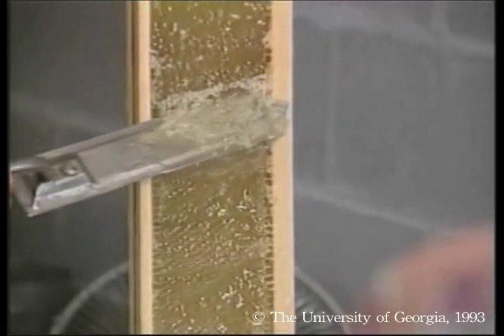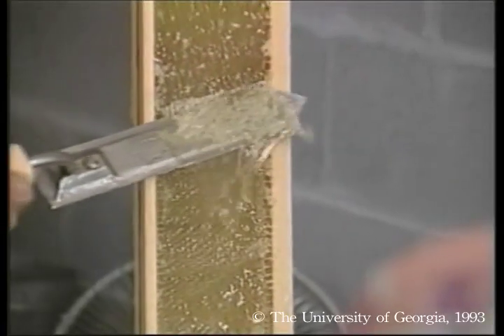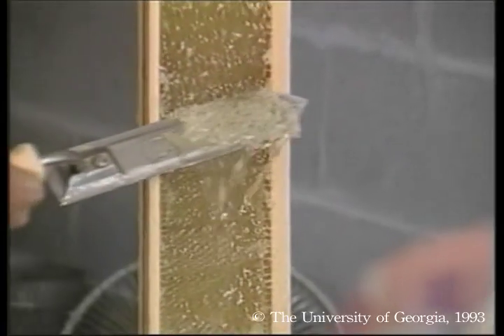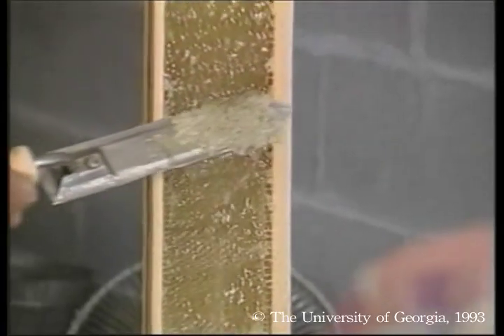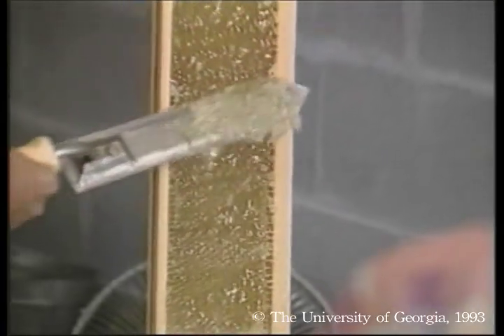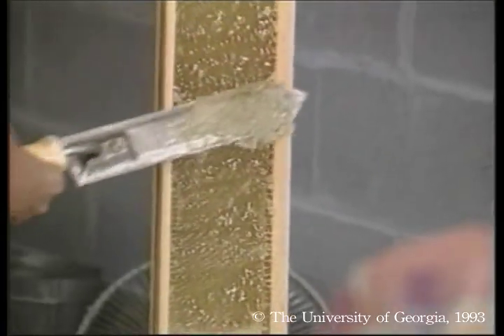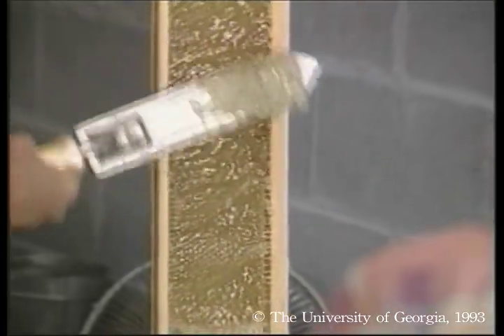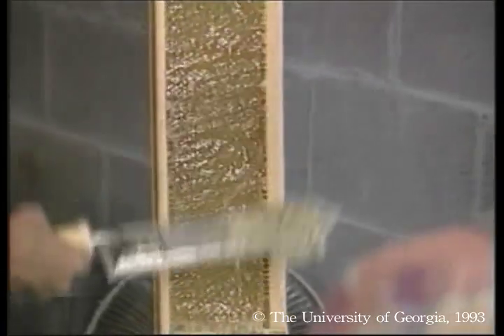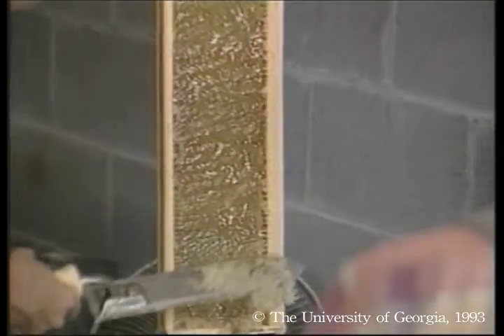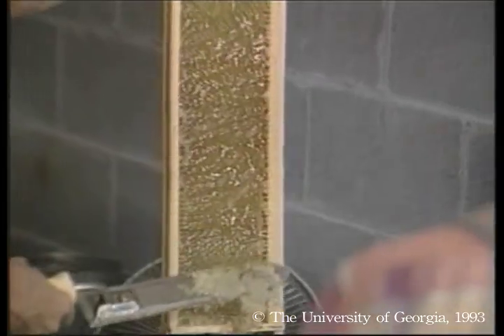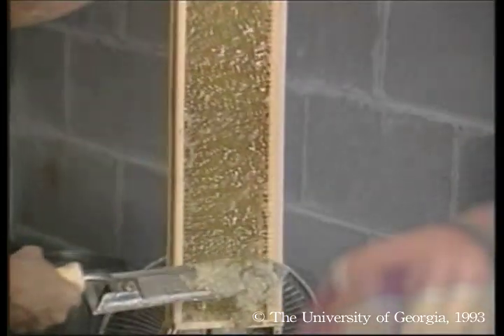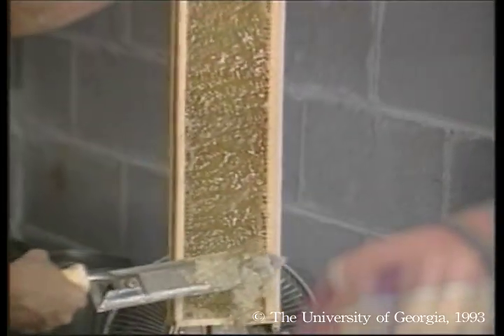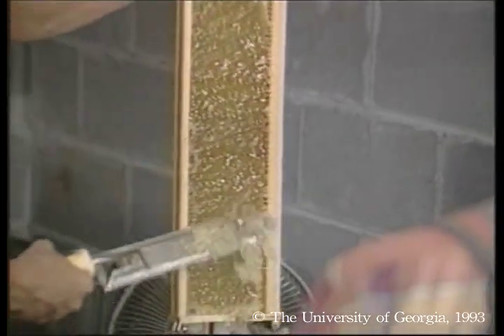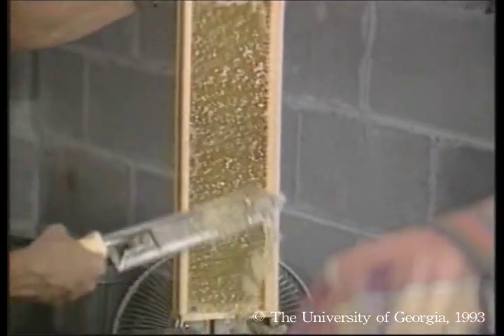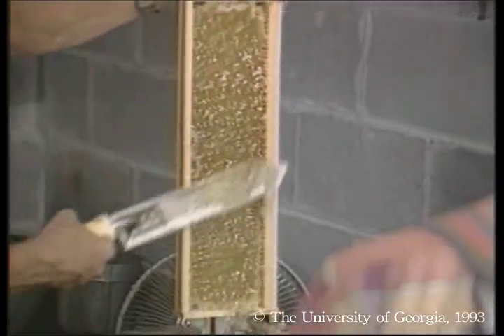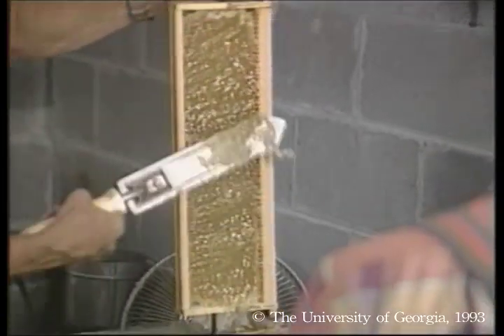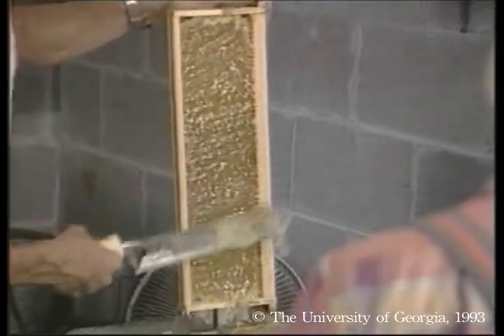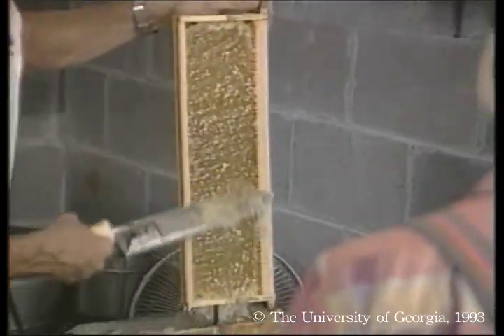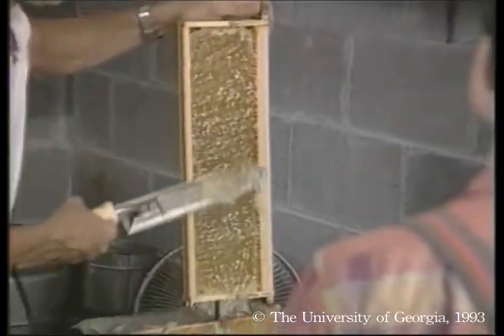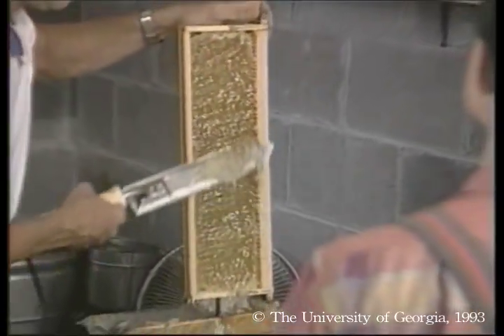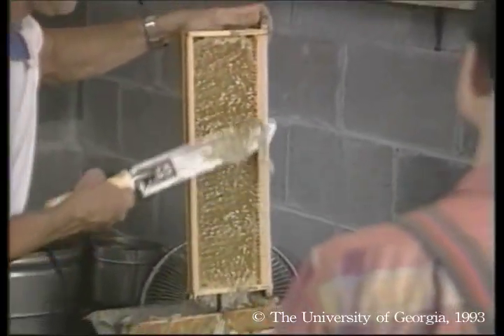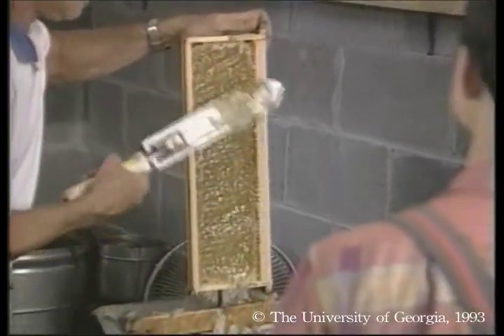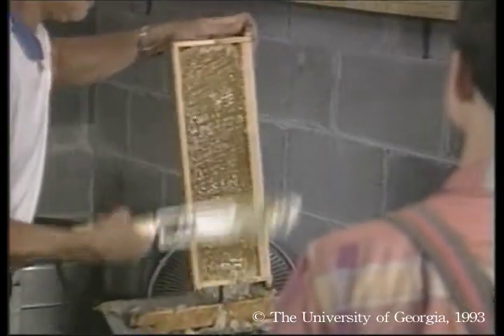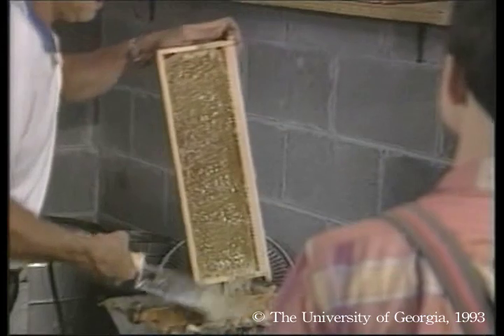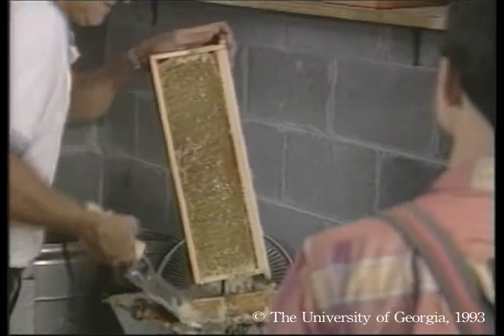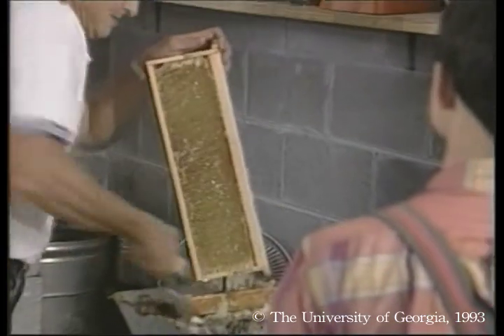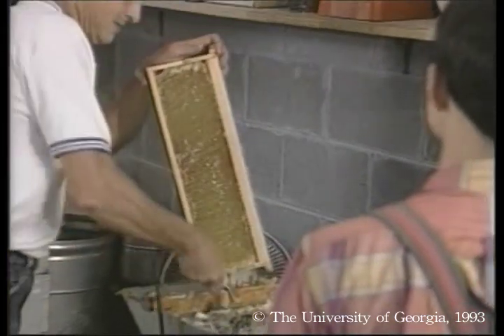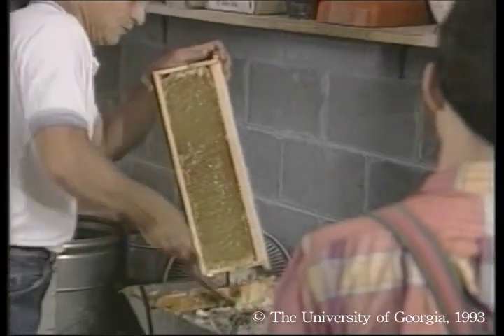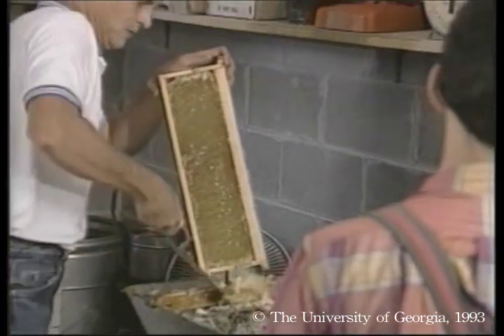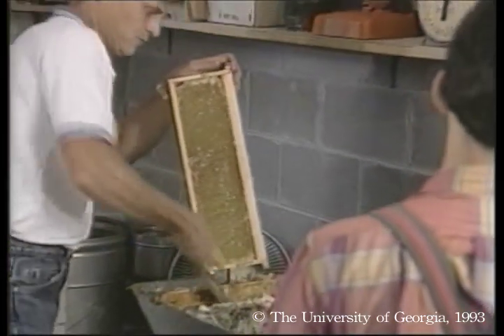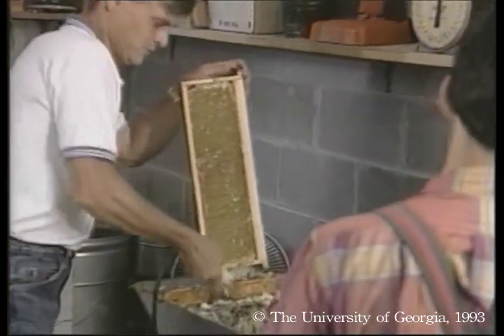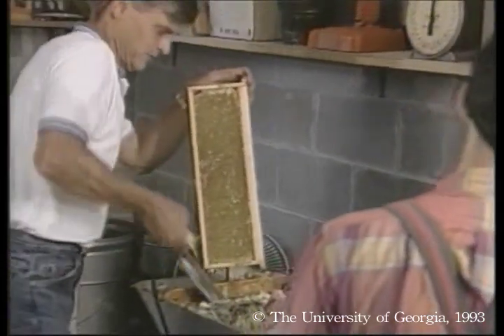He uncaps into a device that melts the cappings and separates the liquid wax from the honey.